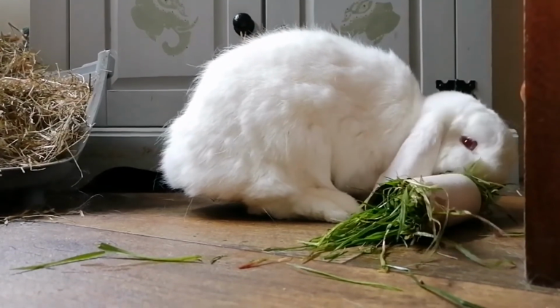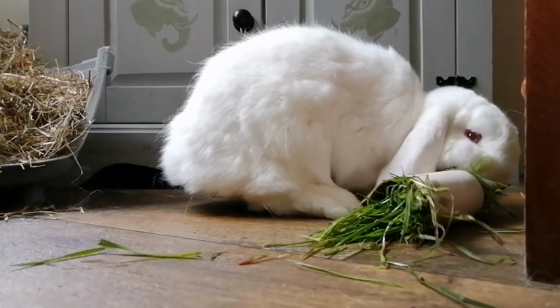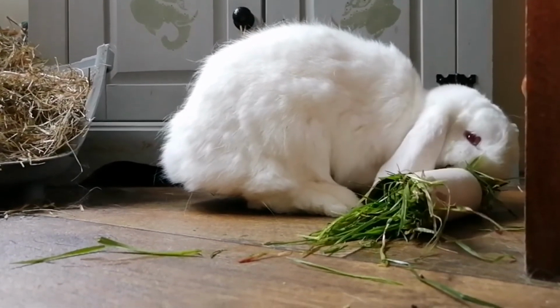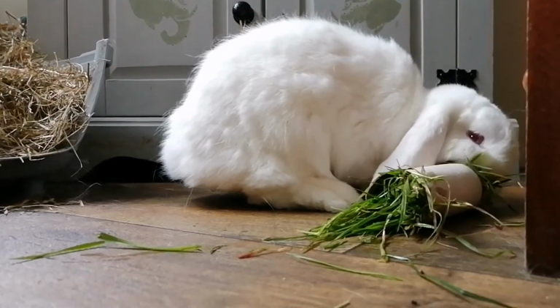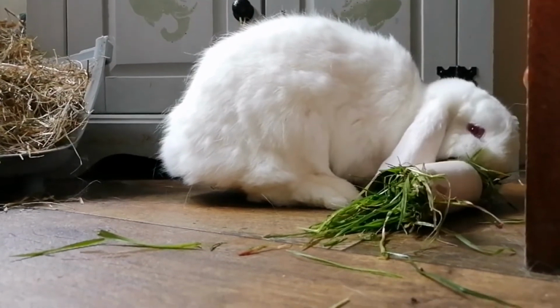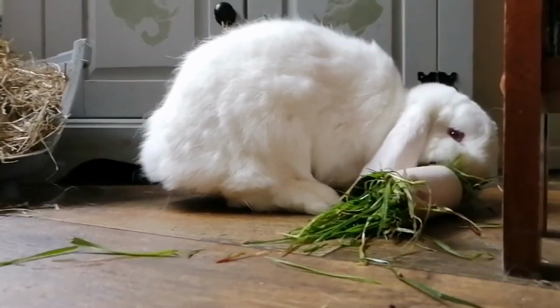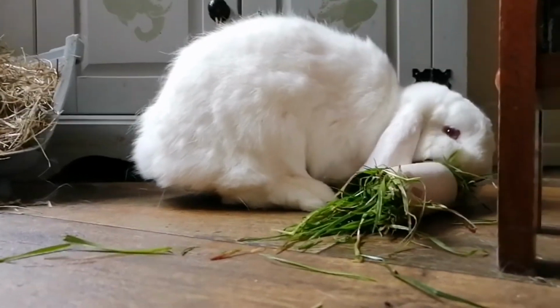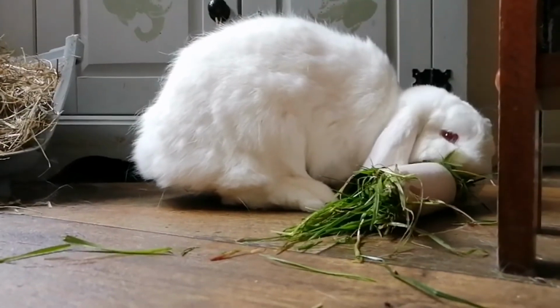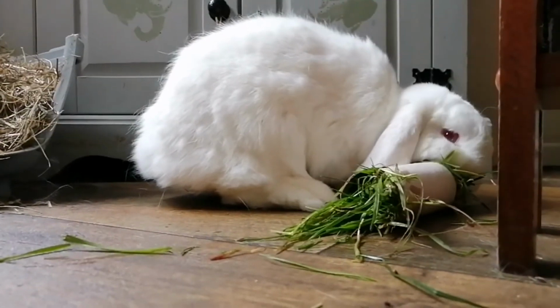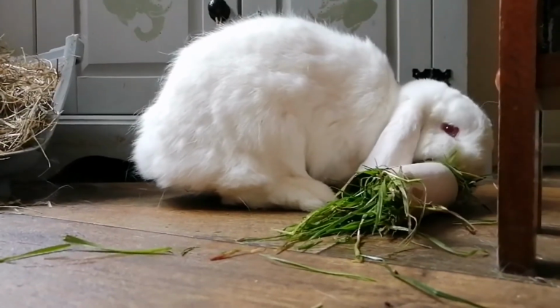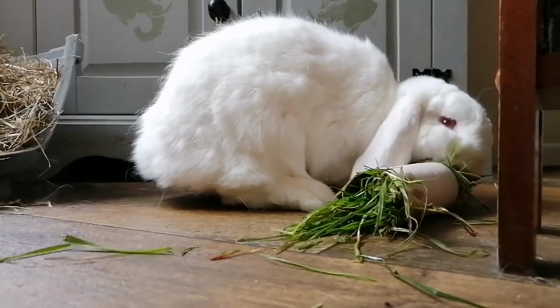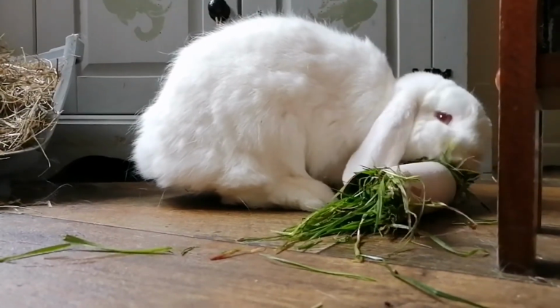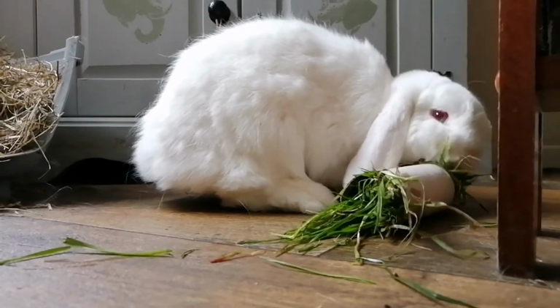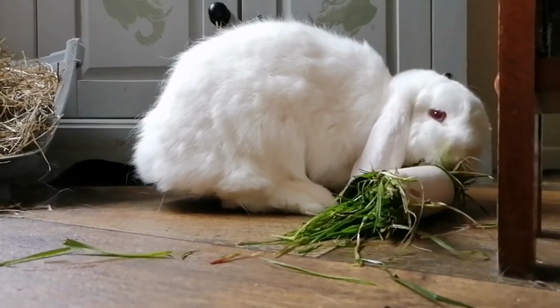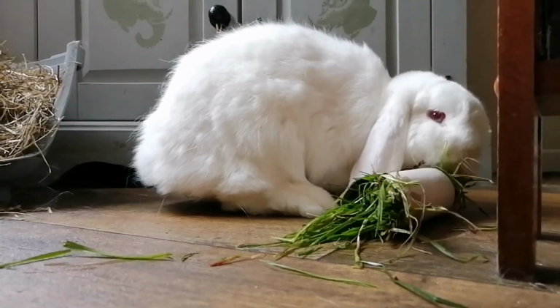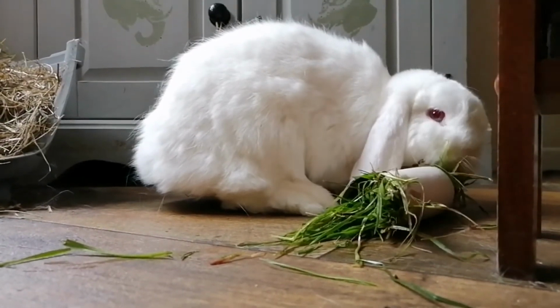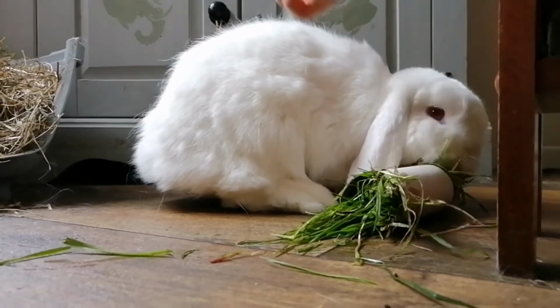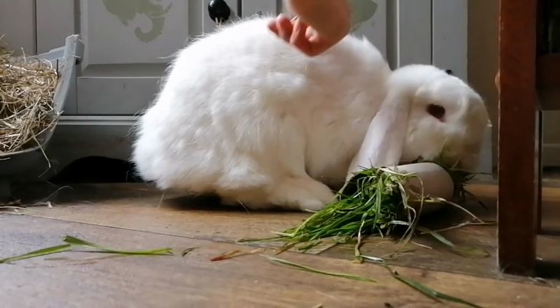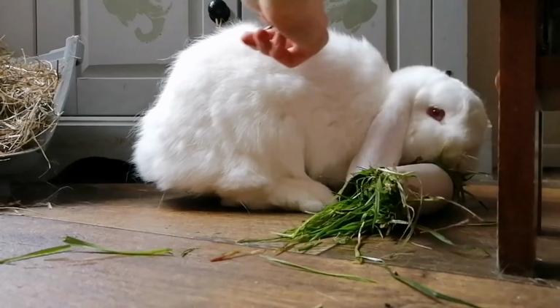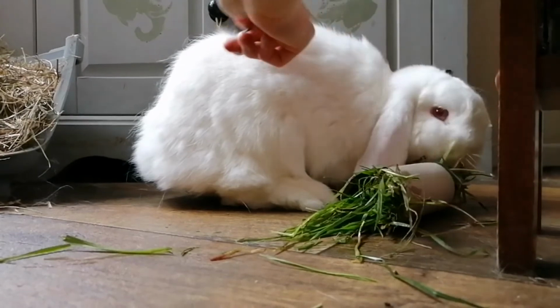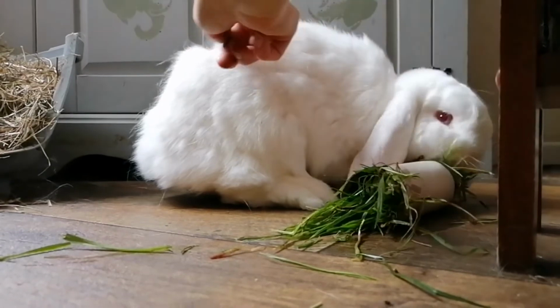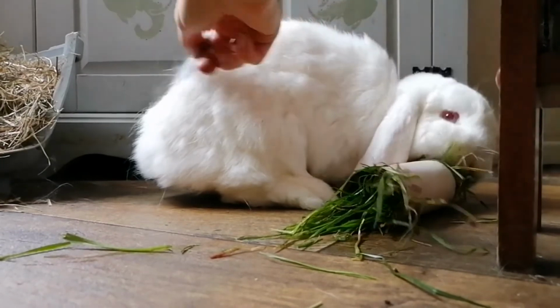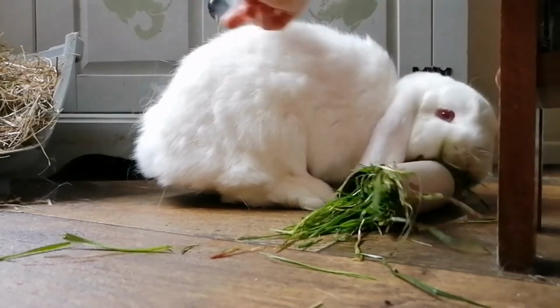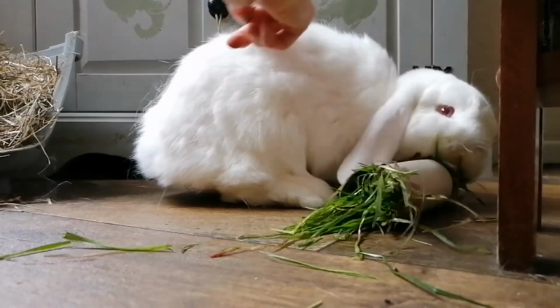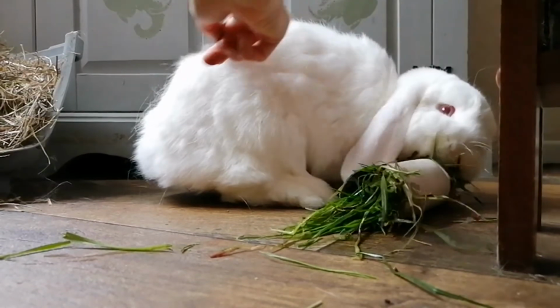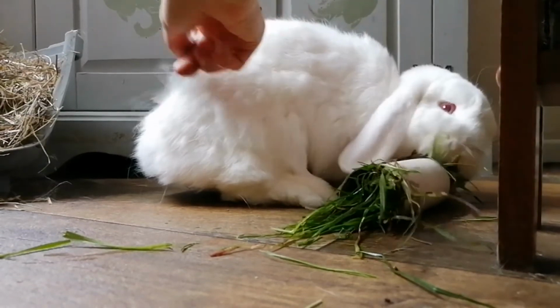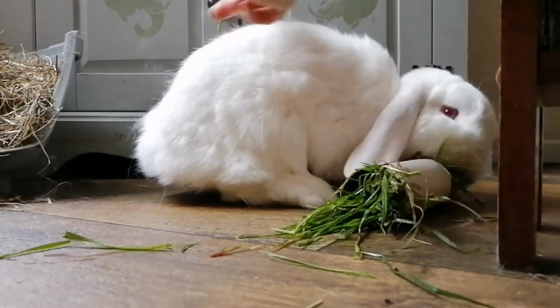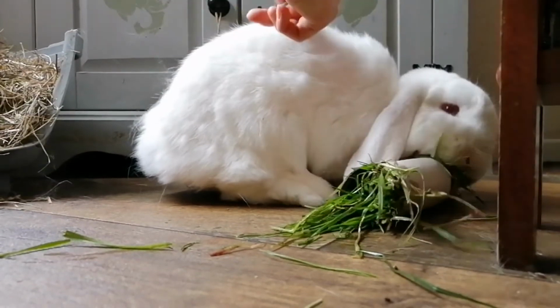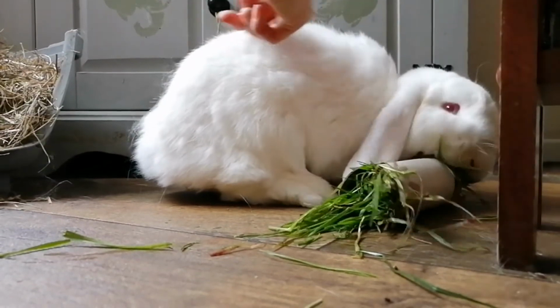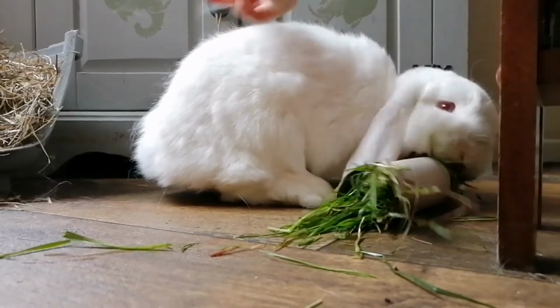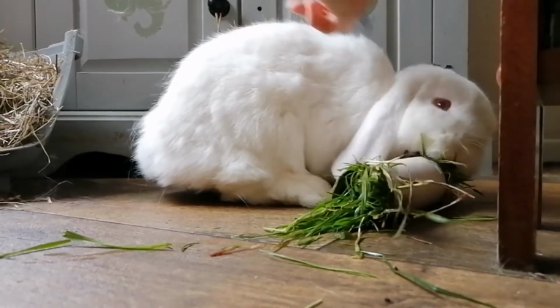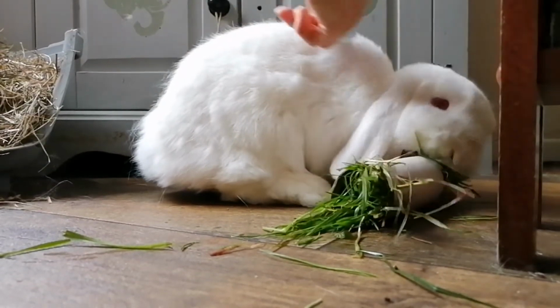If your bun really hates it, try petting them very gently with the brush in this motion so no hair comes out.